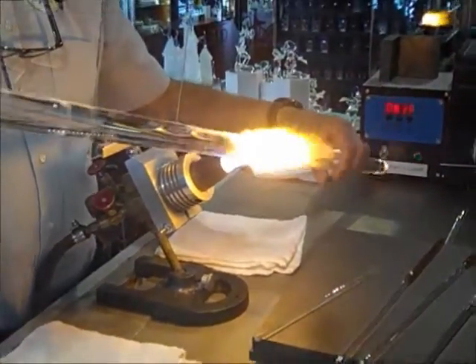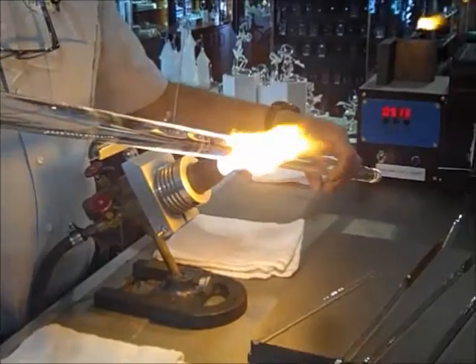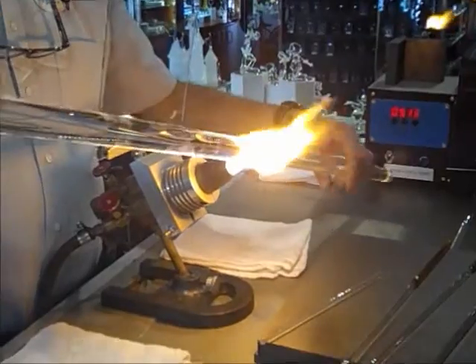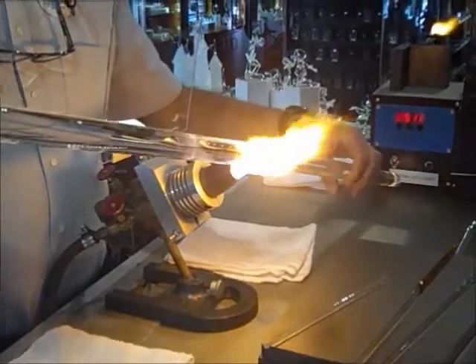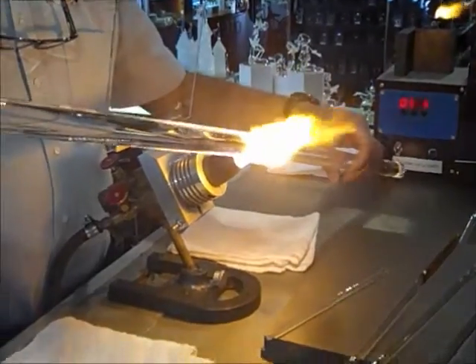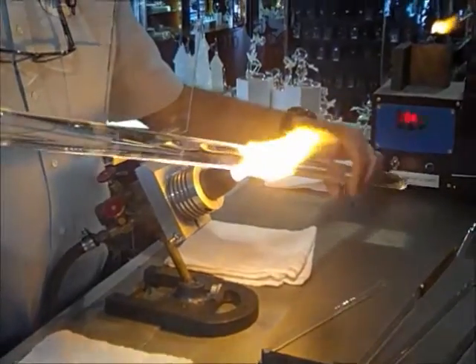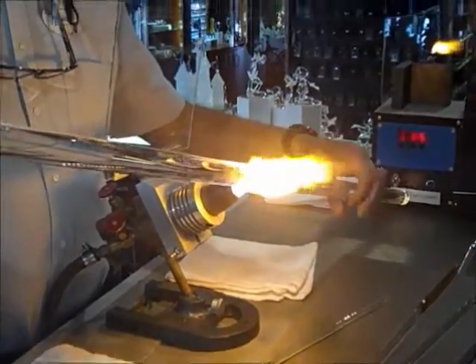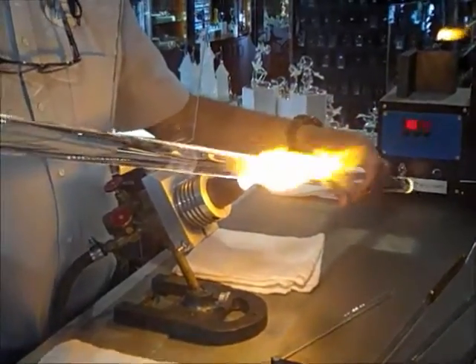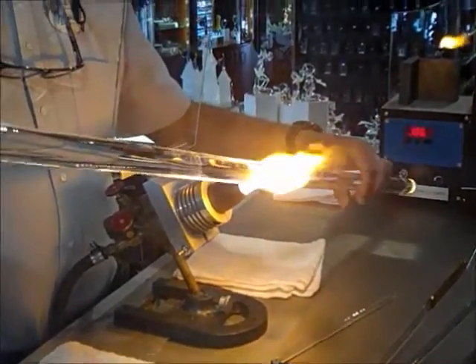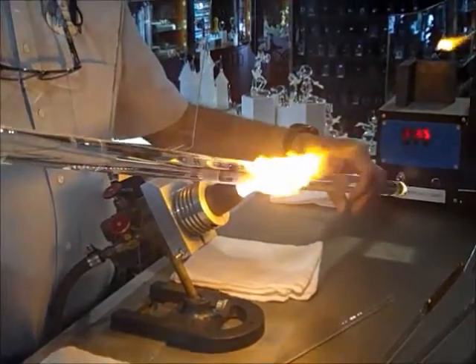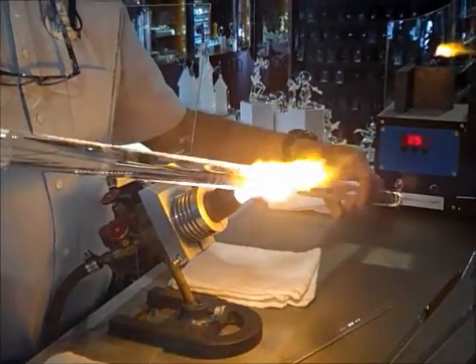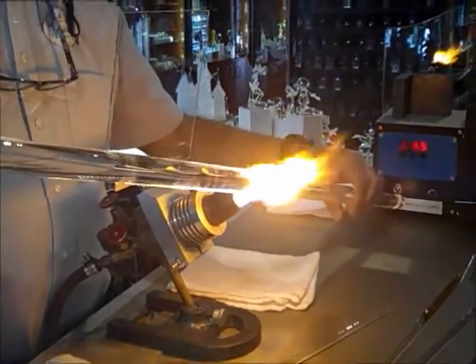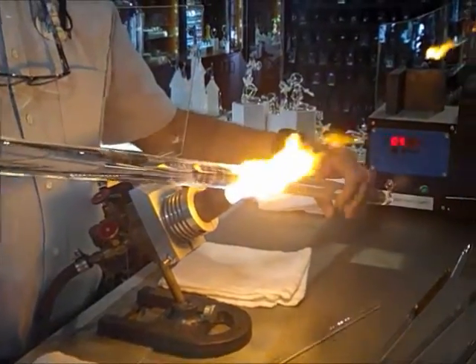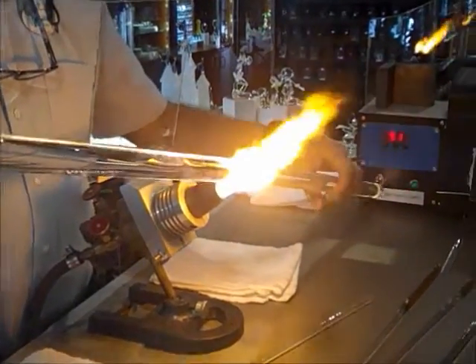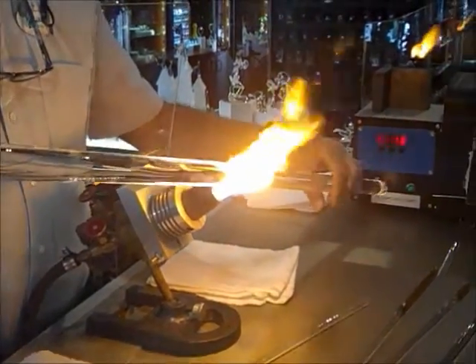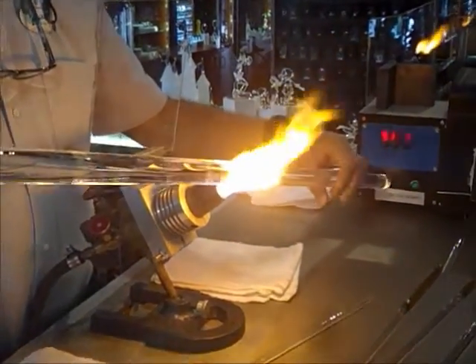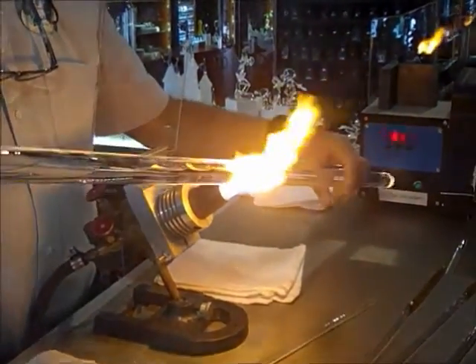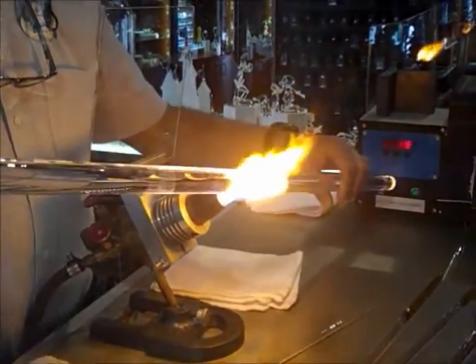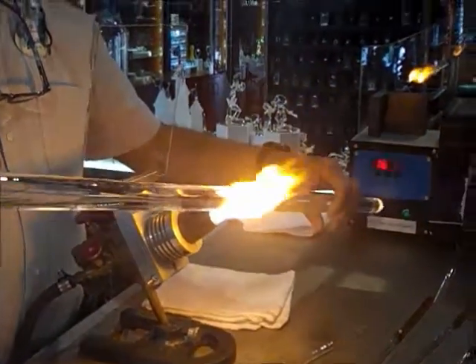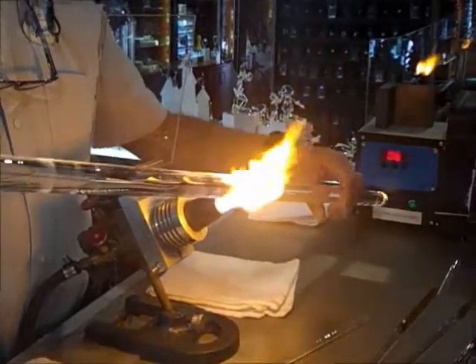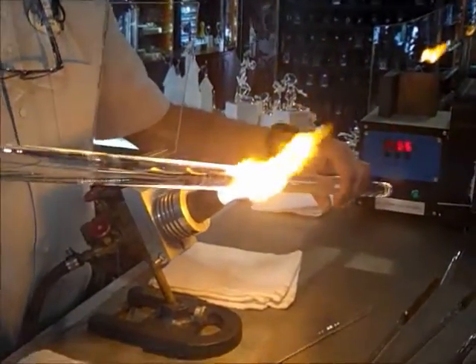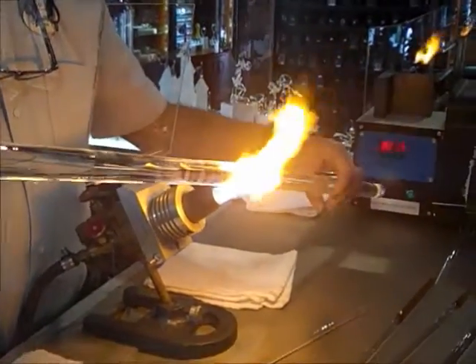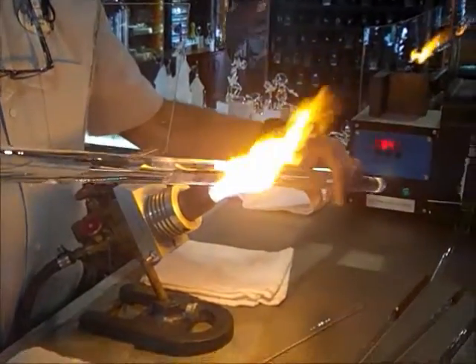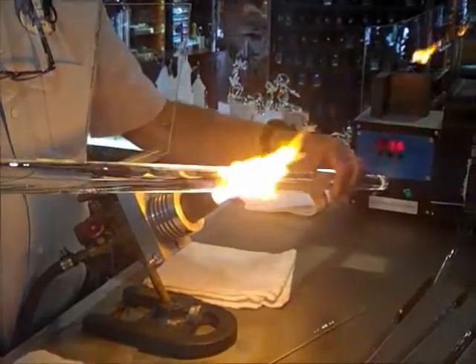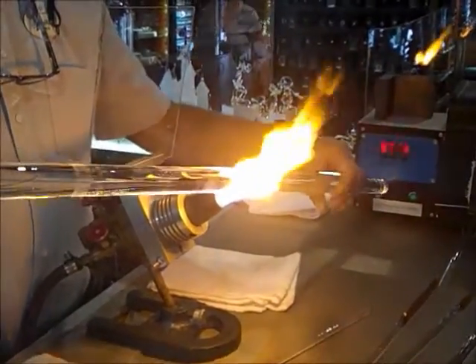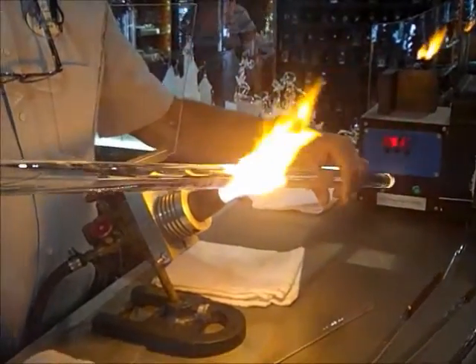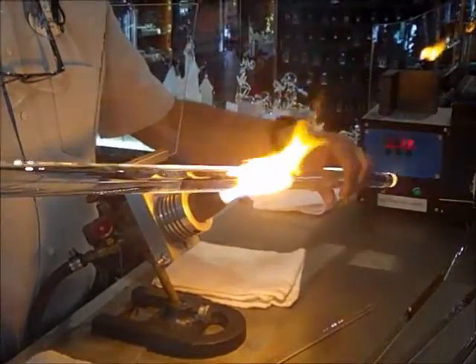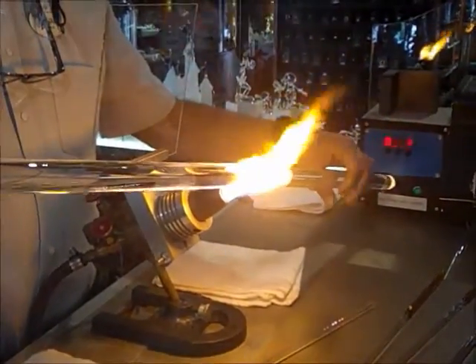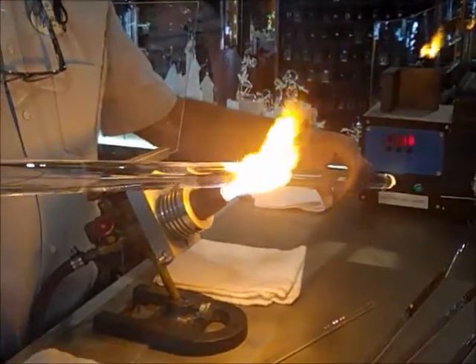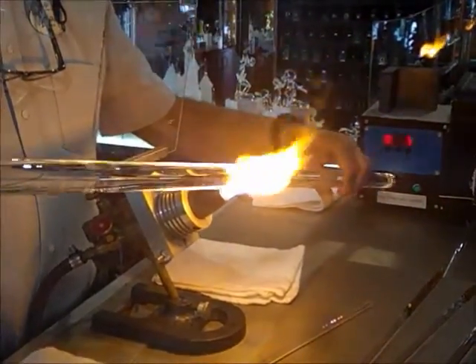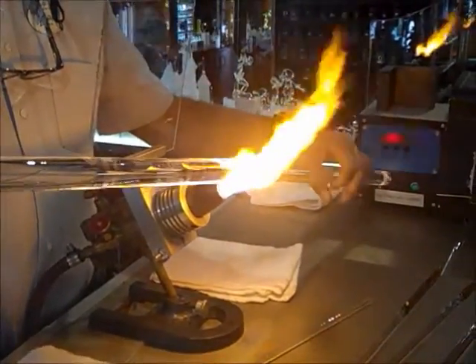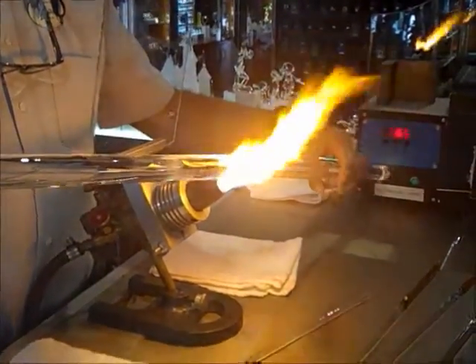Watching you cut the rod is pretty cool too, so let's have some fun with that. This rod is one inch in diameter, glass.